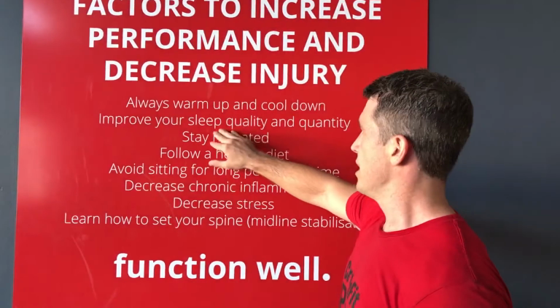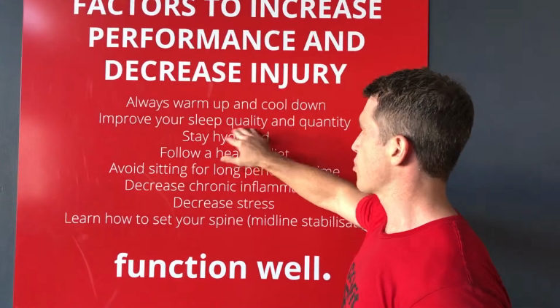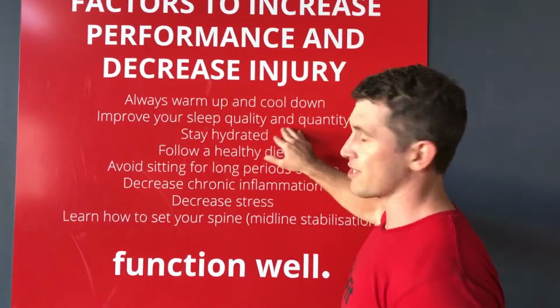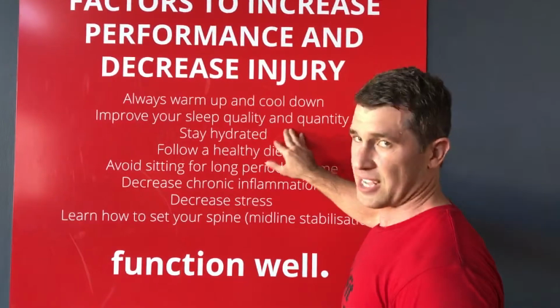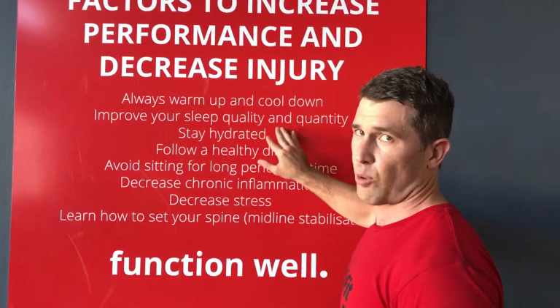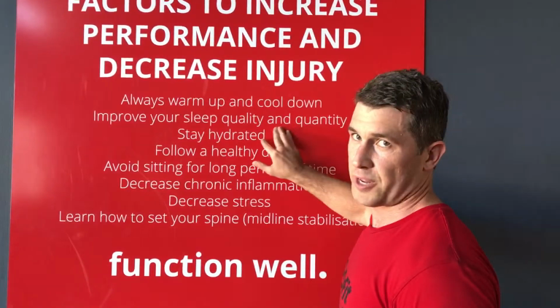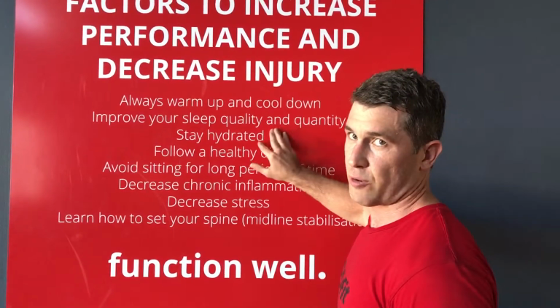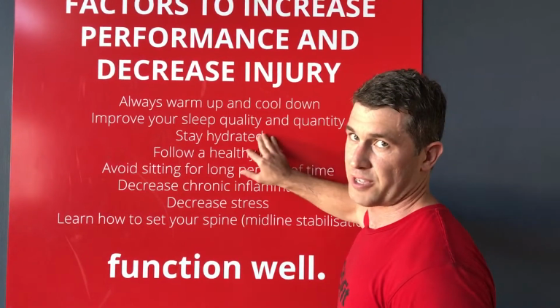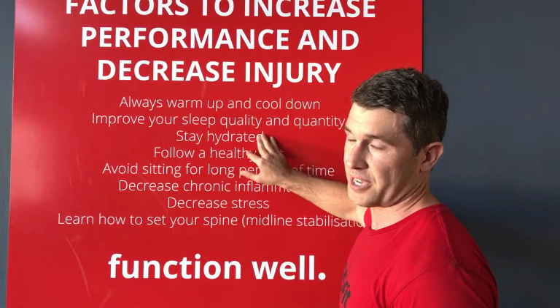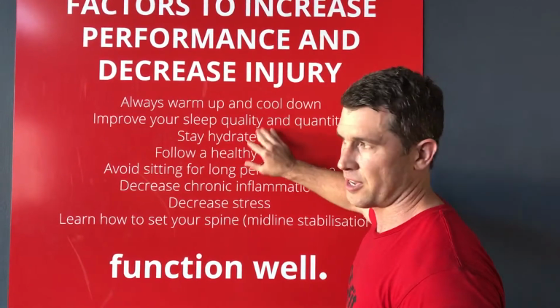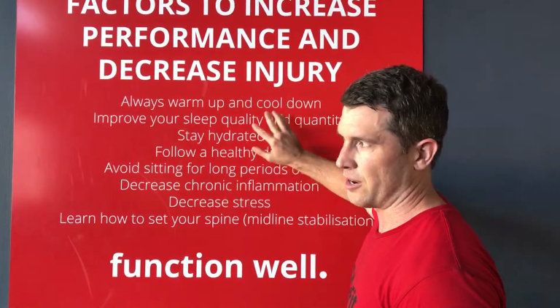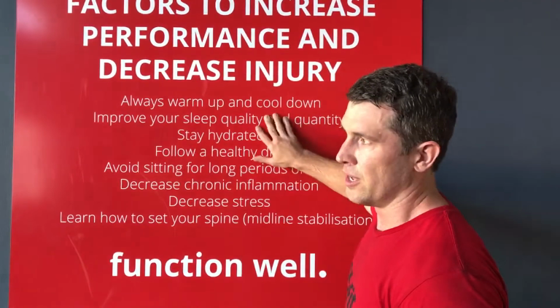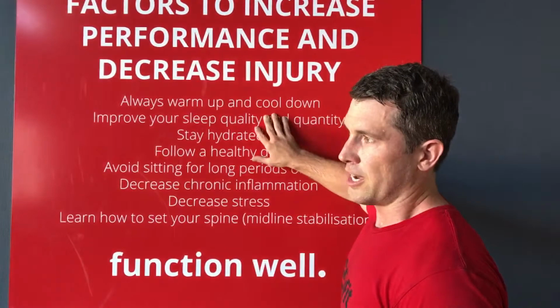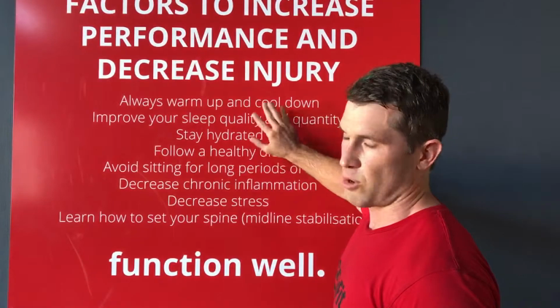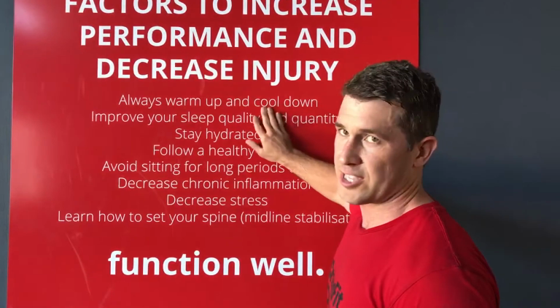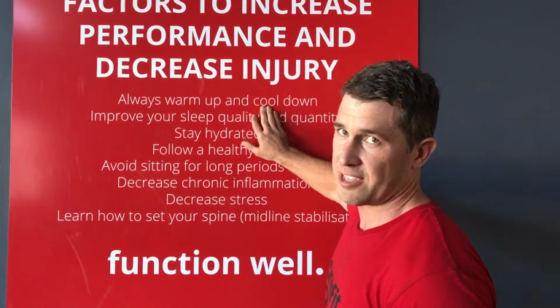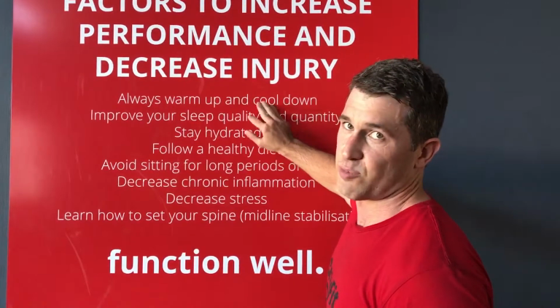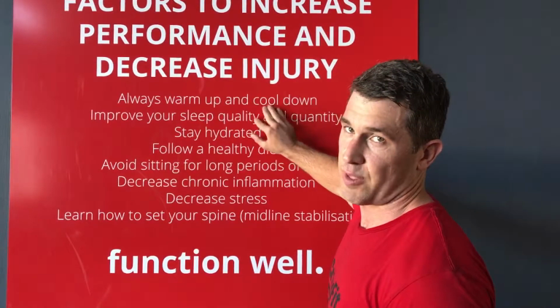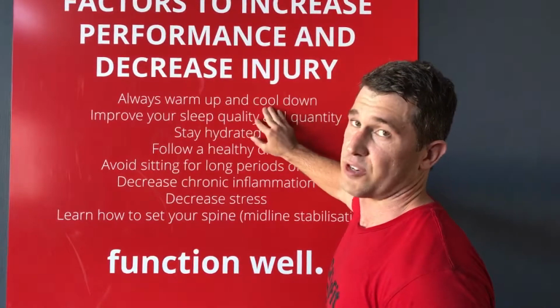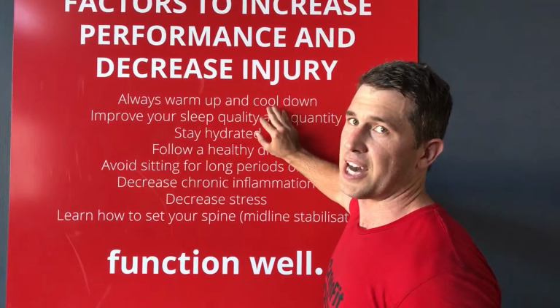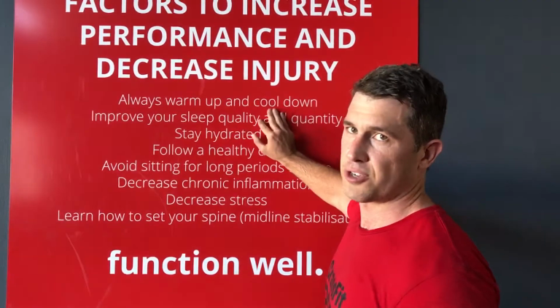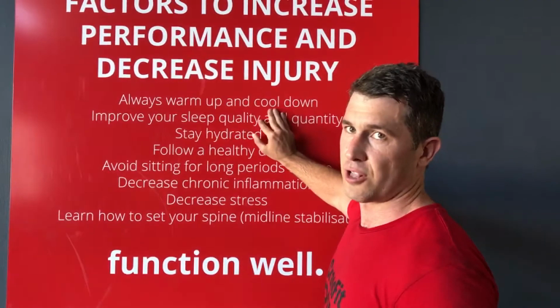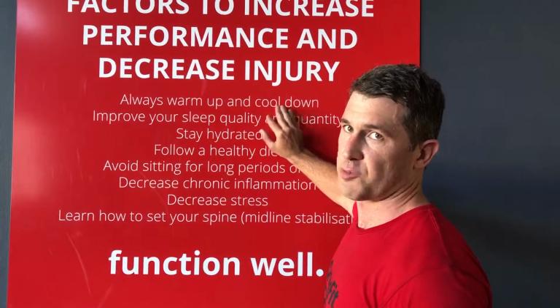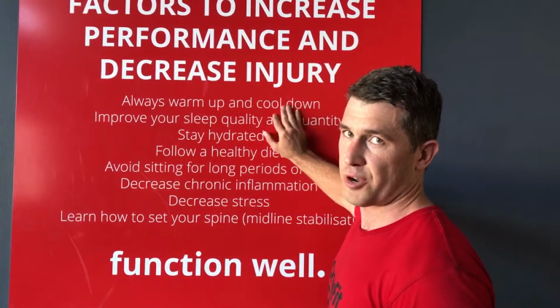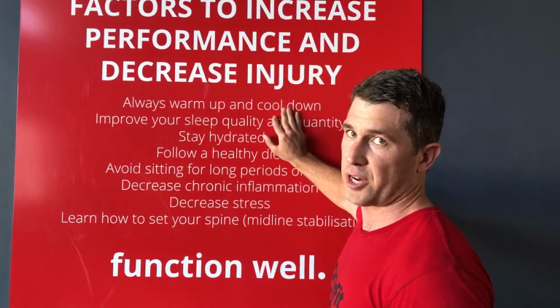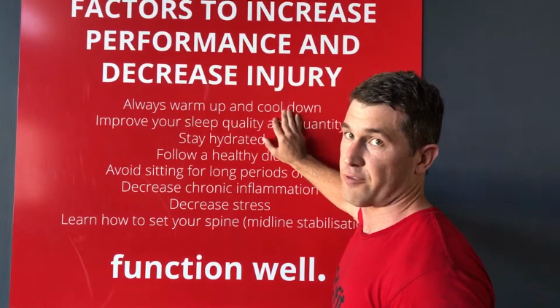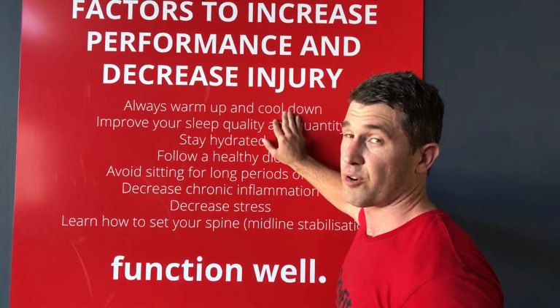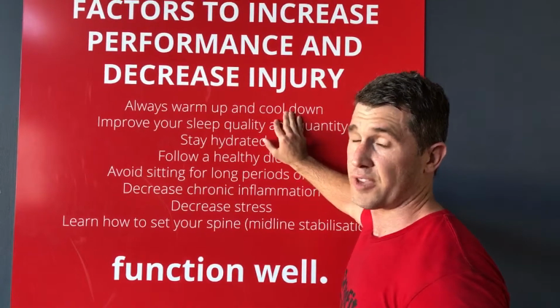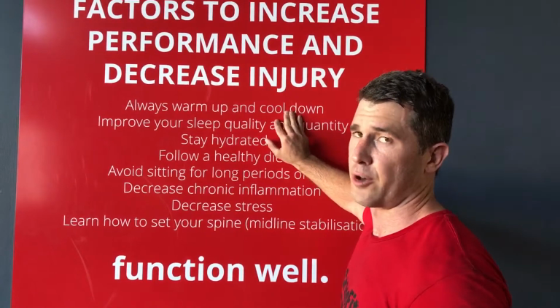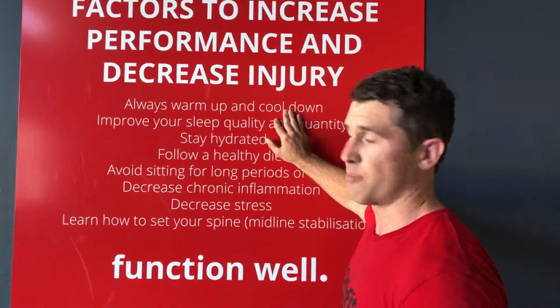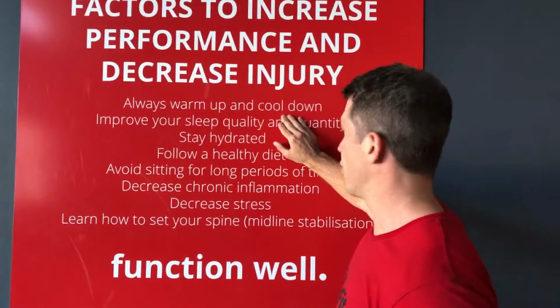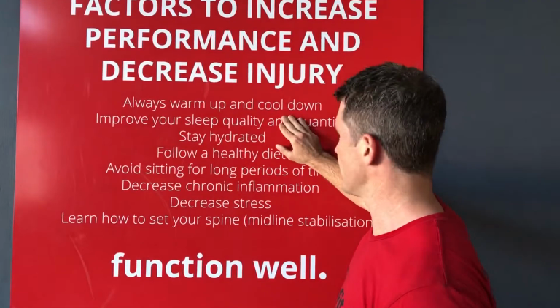Improve your sleep quality and quantity. As we always say, this is probably the most underutilized protocol for improving your health and performance.